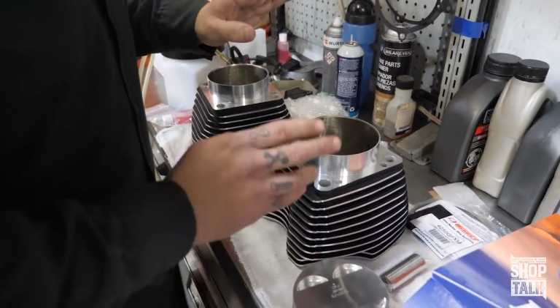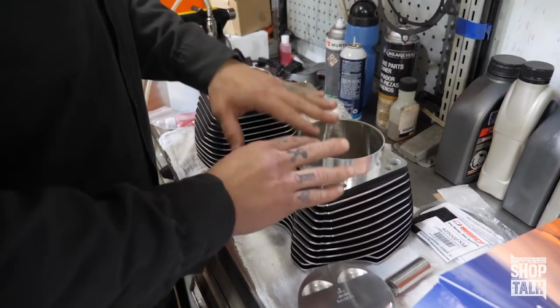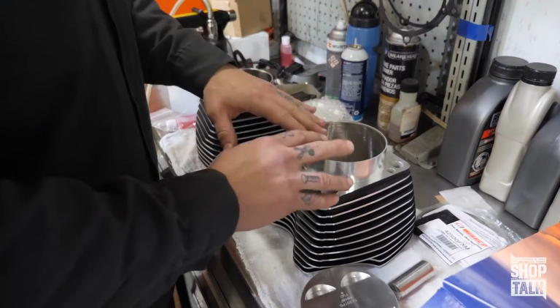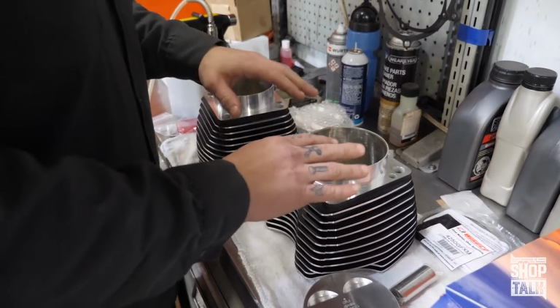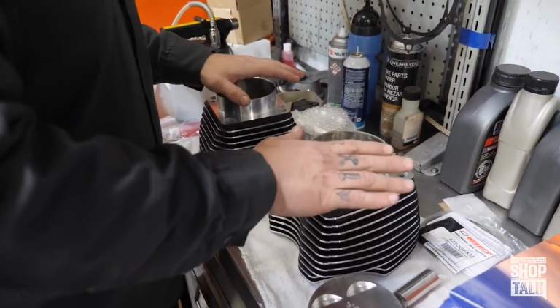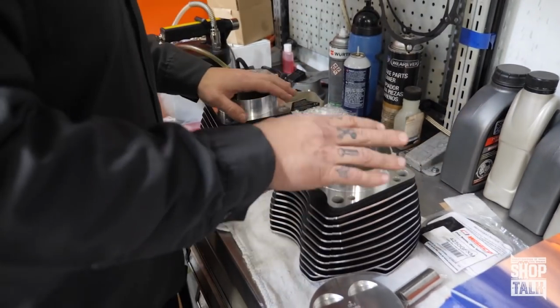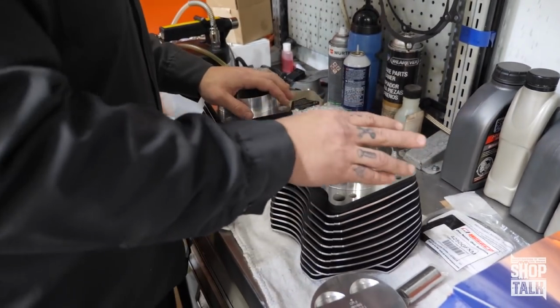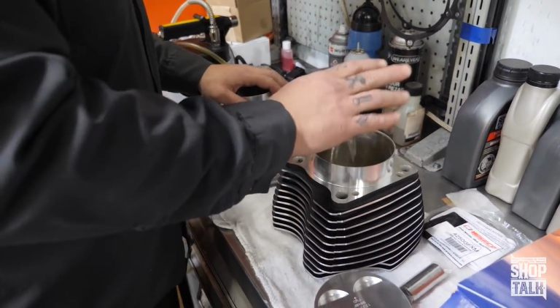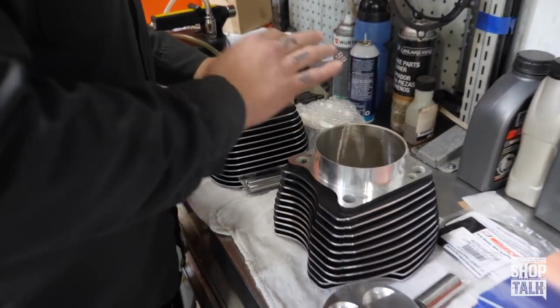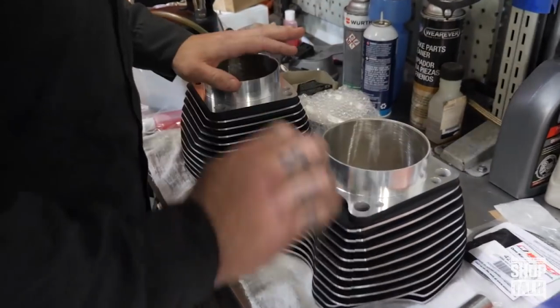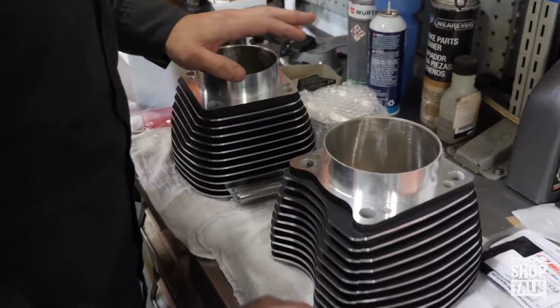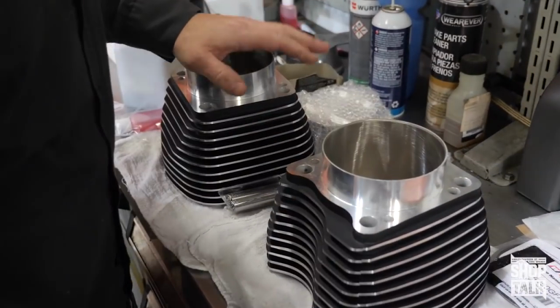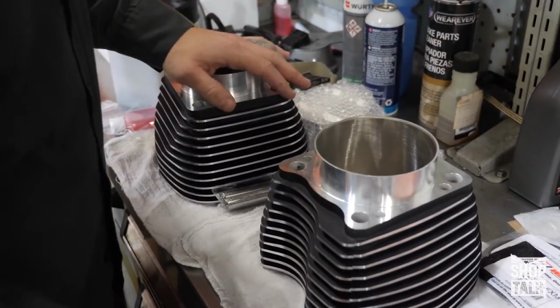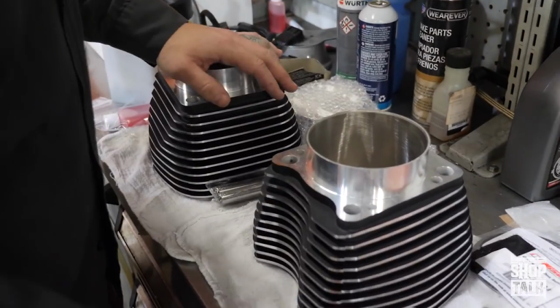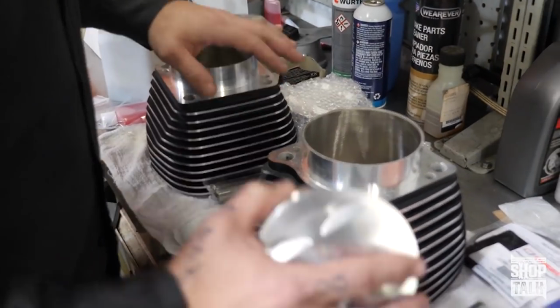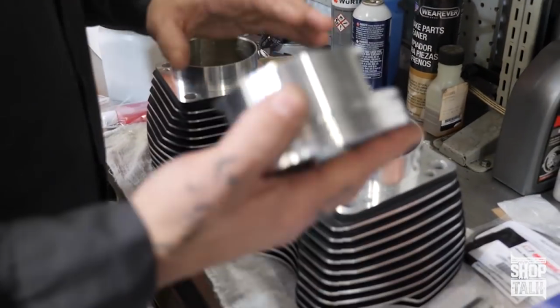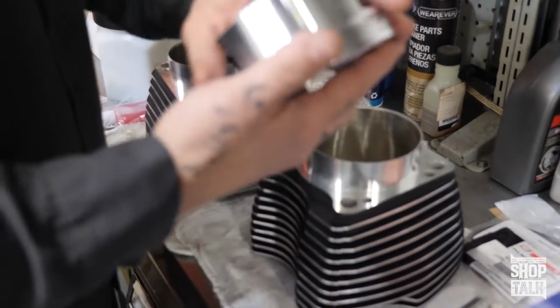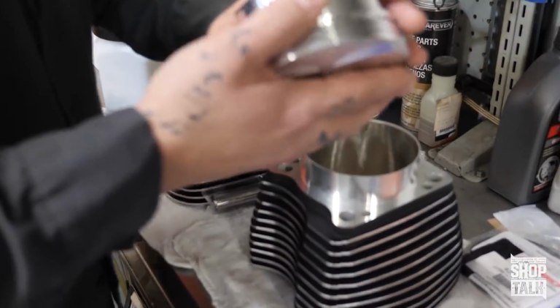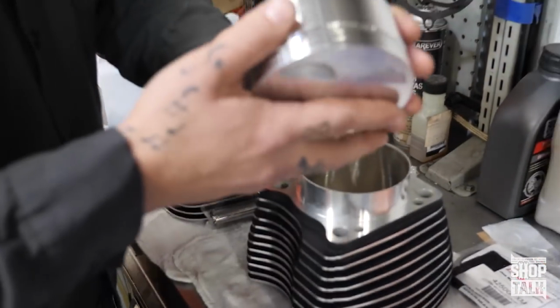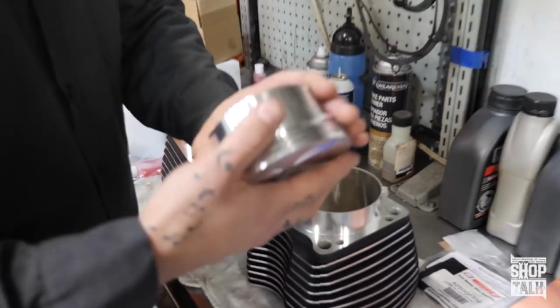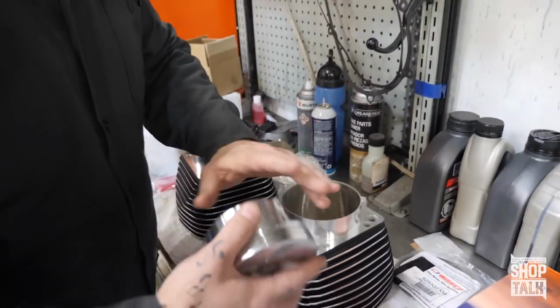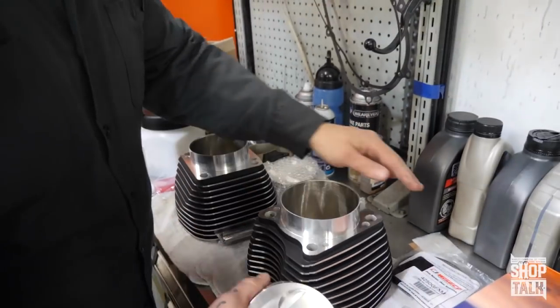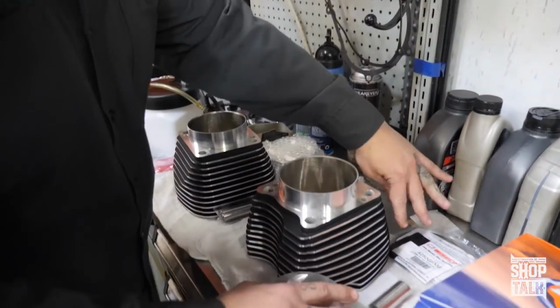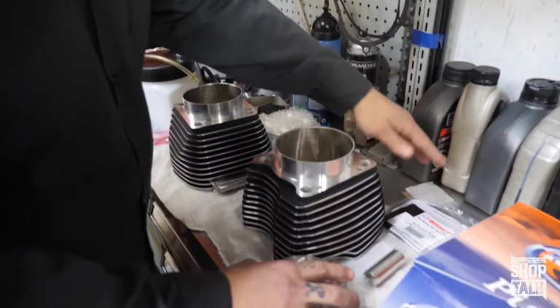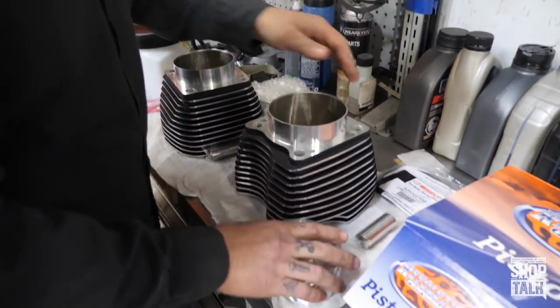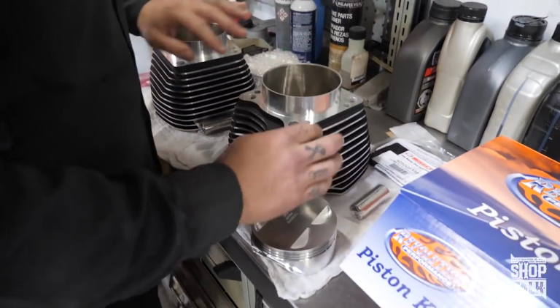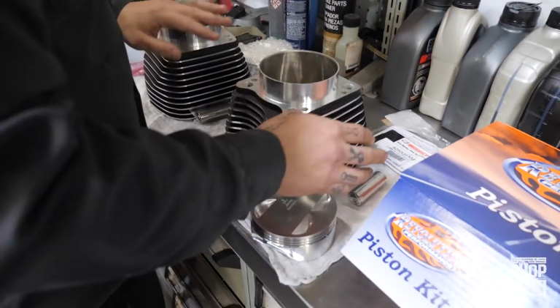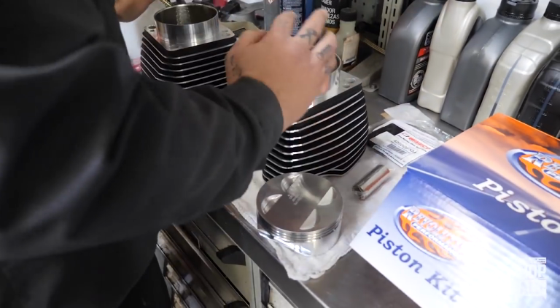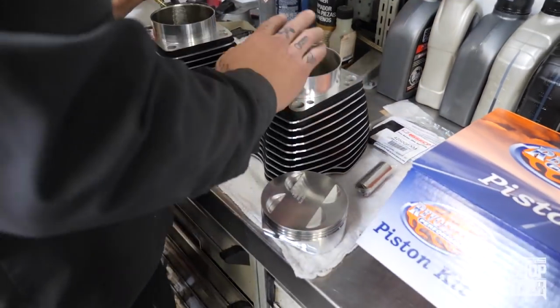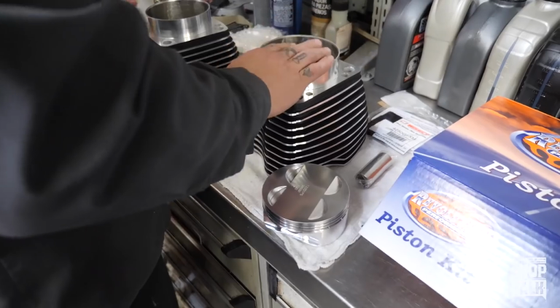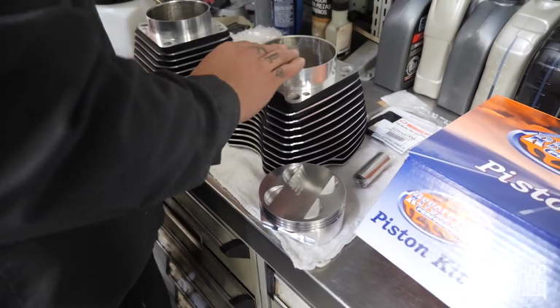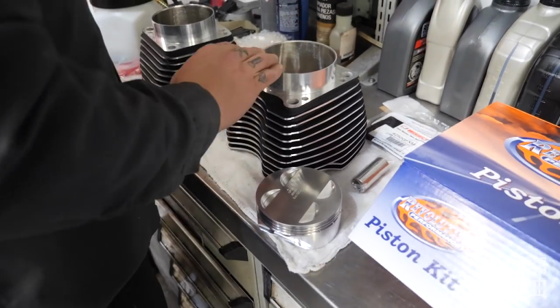The first thing I'm going to do is wash these thoroughly — wash the pistons, wash all the rings, wash everything.